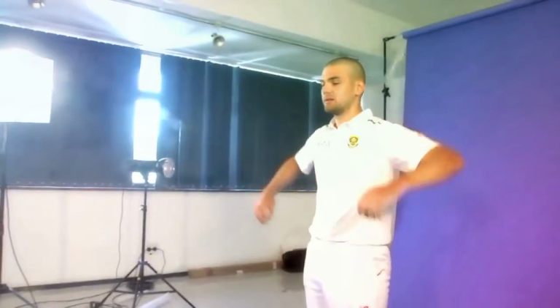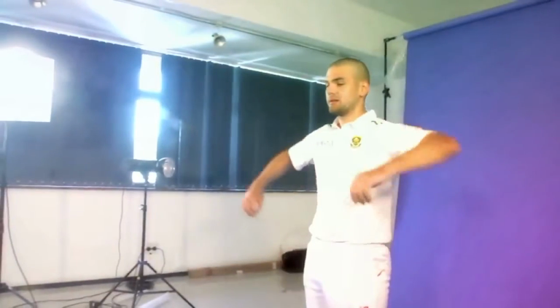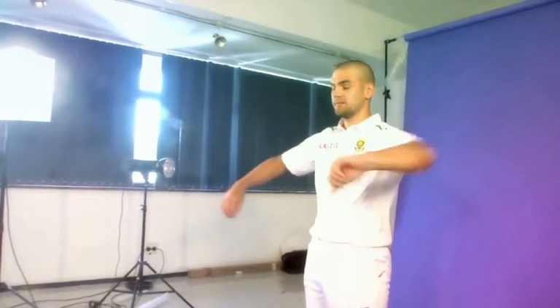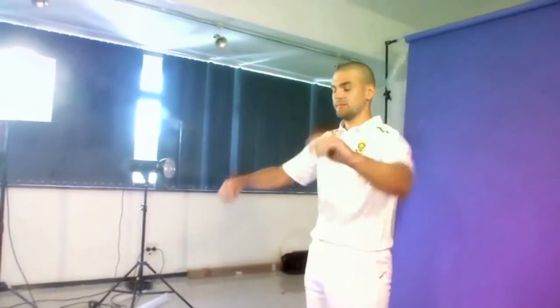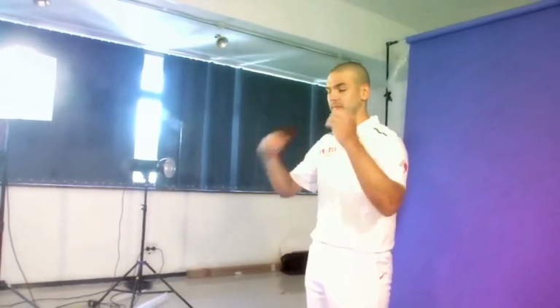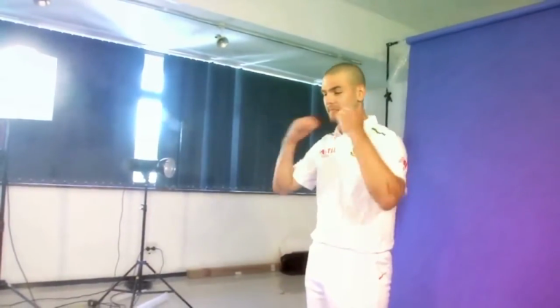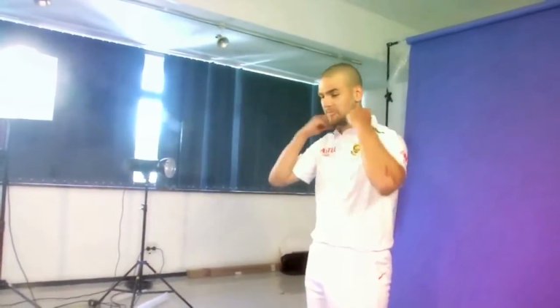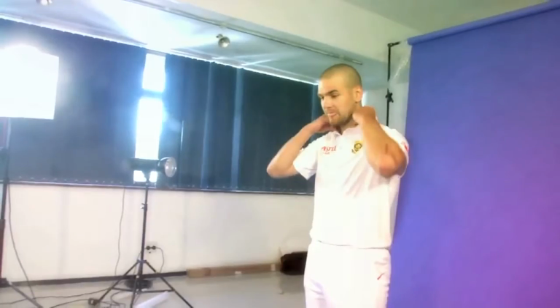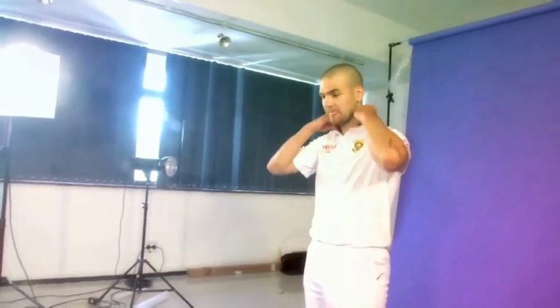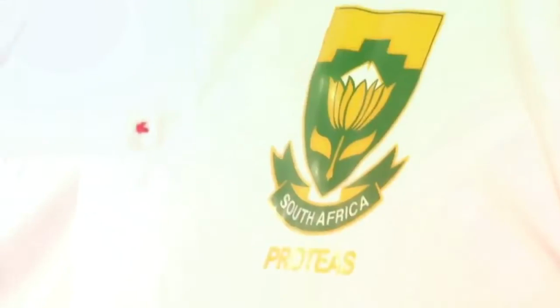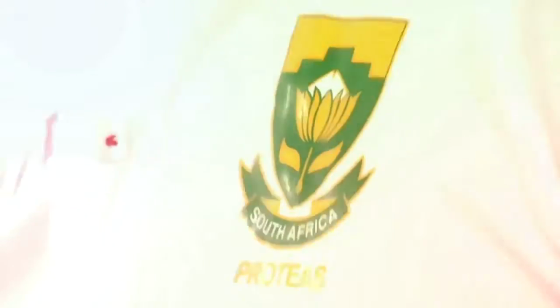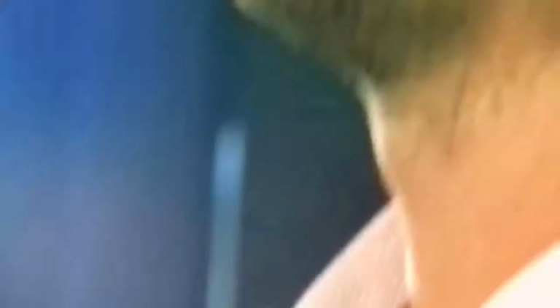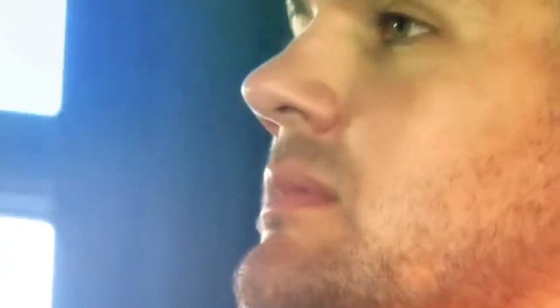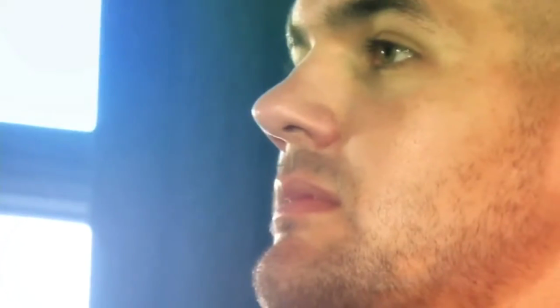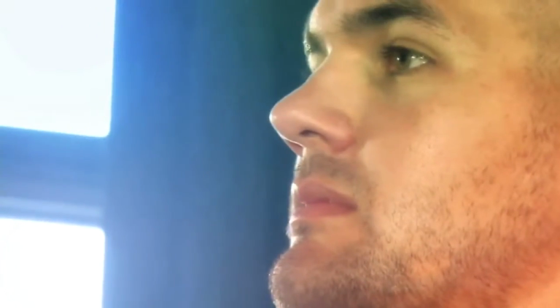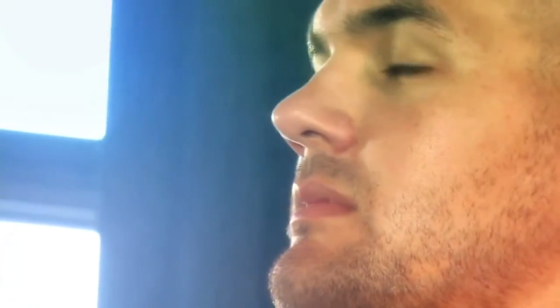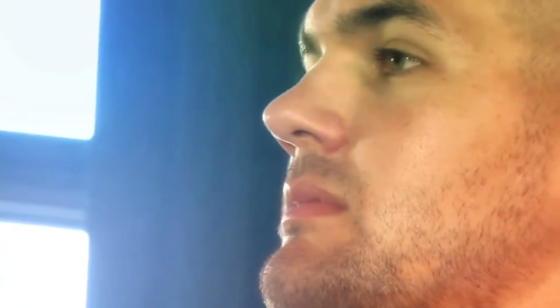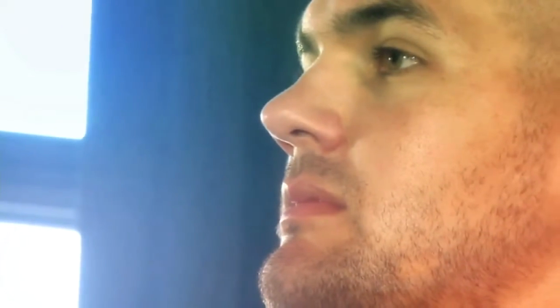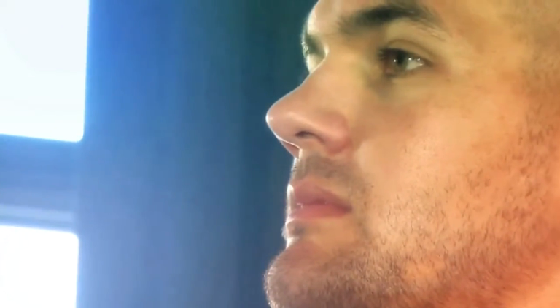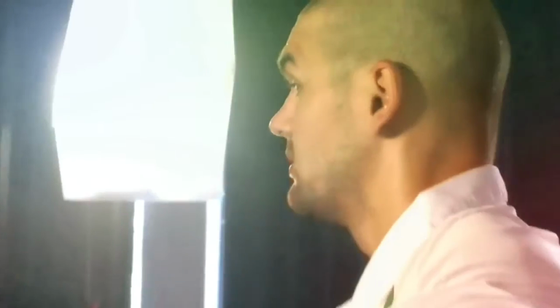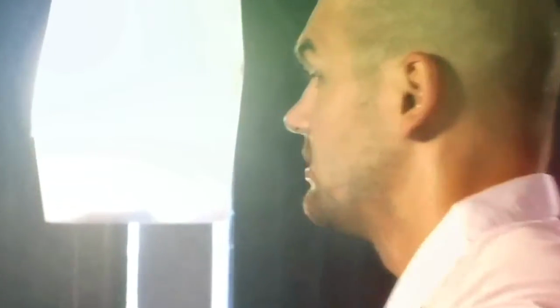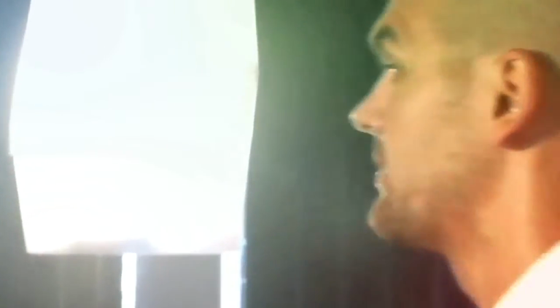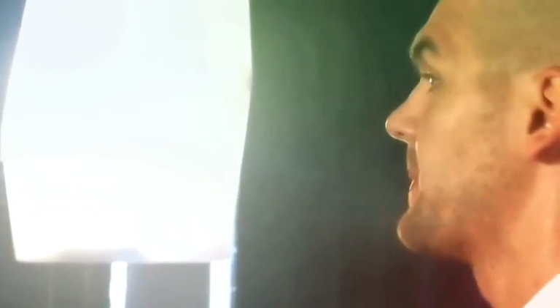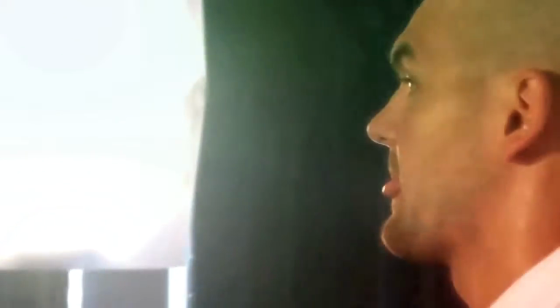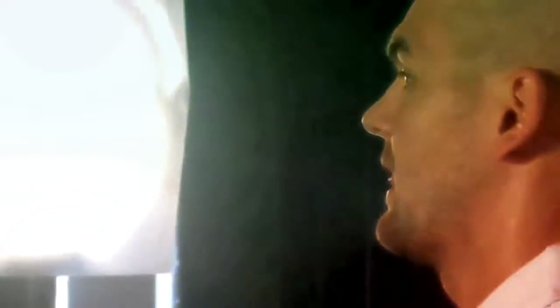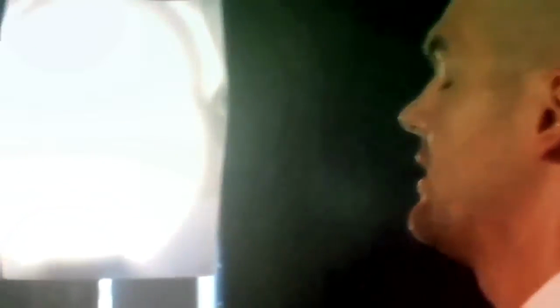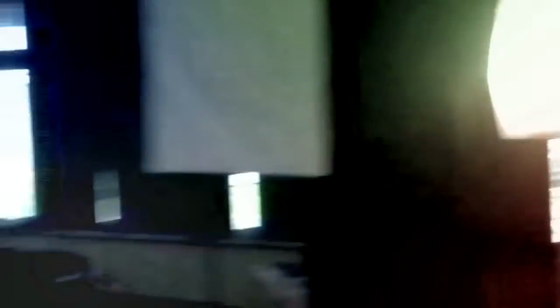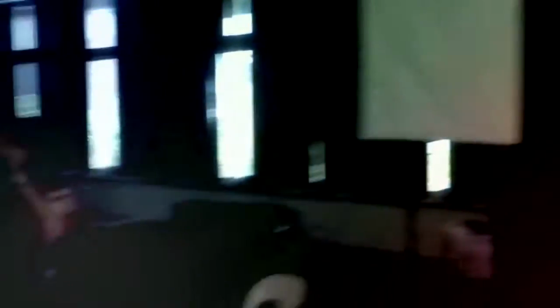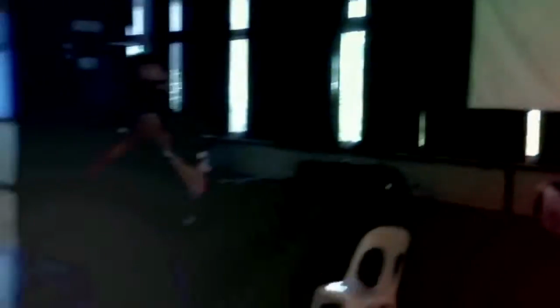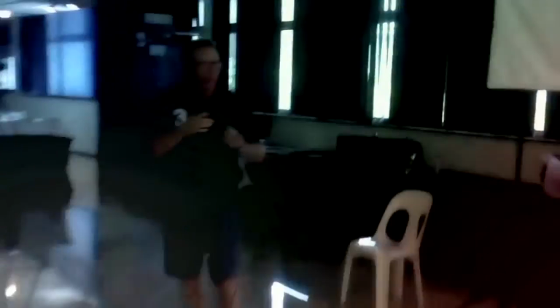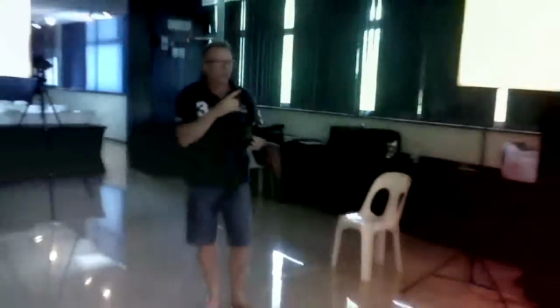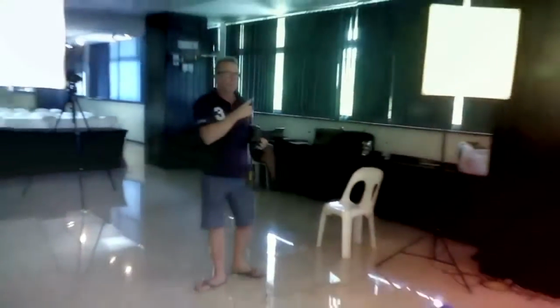The players fix their collars, practice their steely, determined look, and then it's time for lights, camera, action.